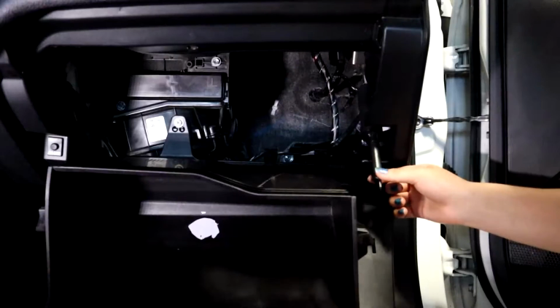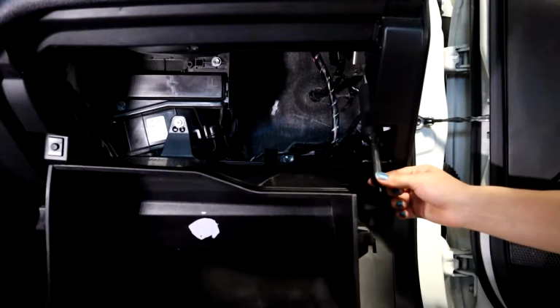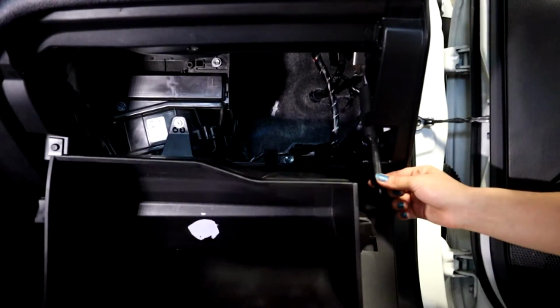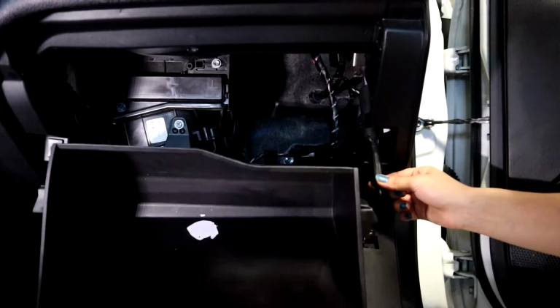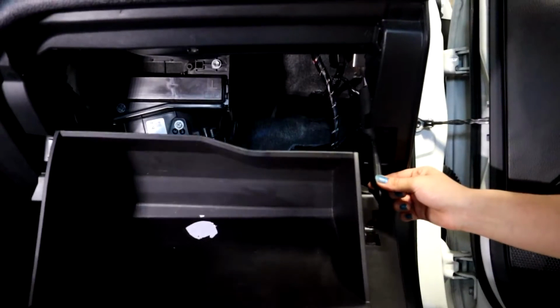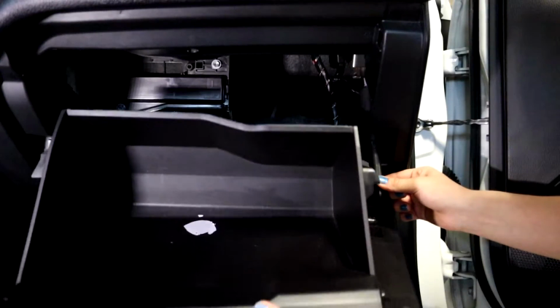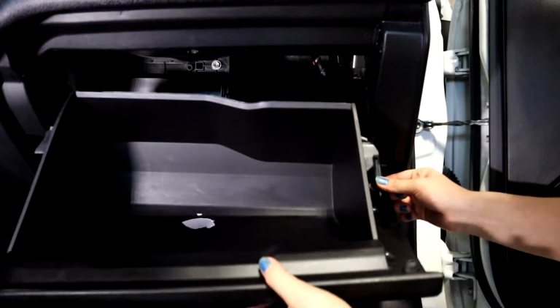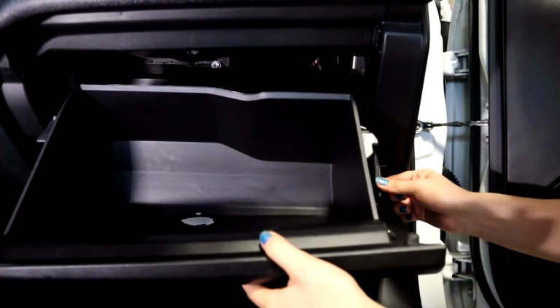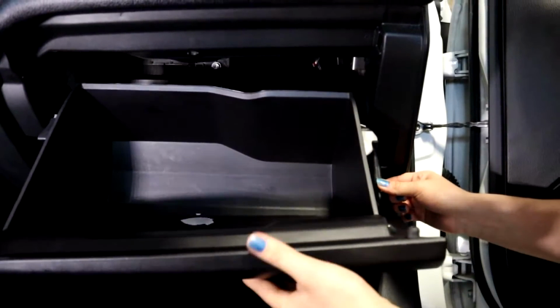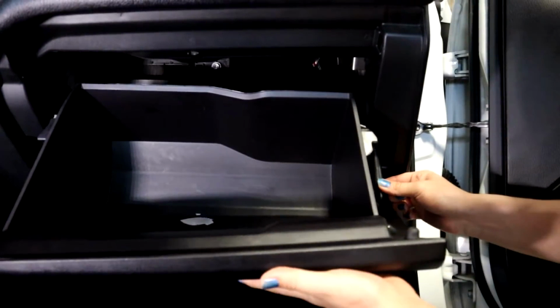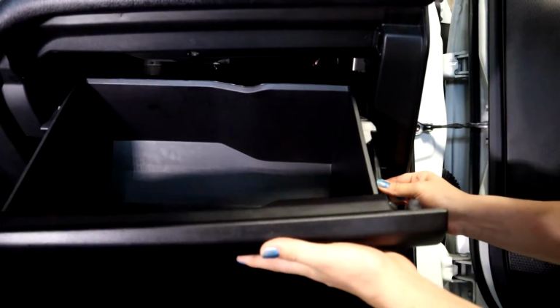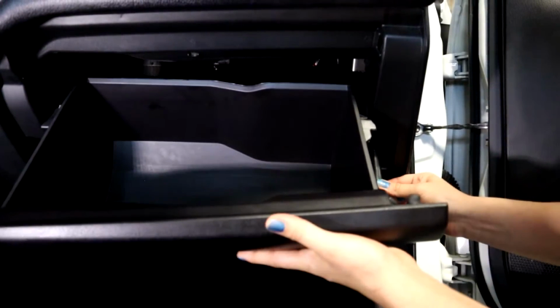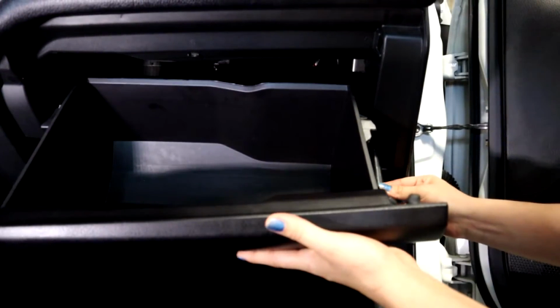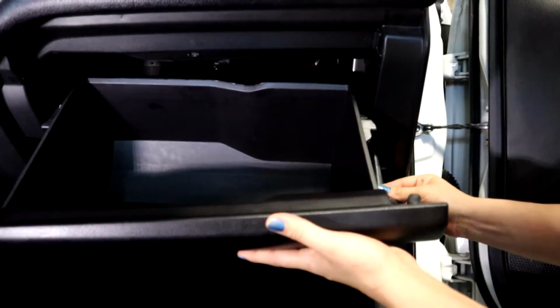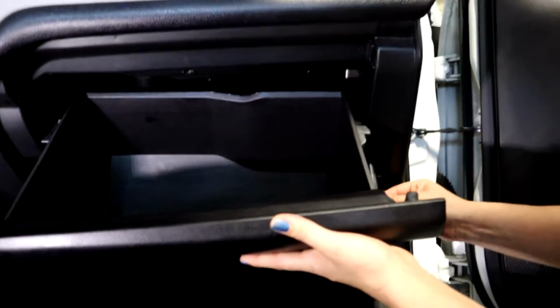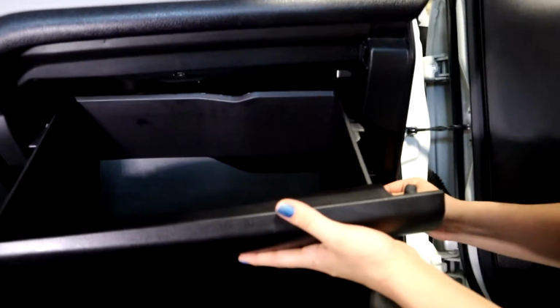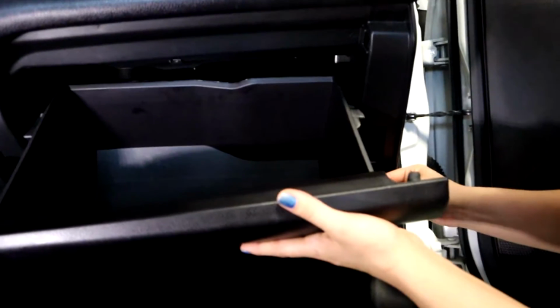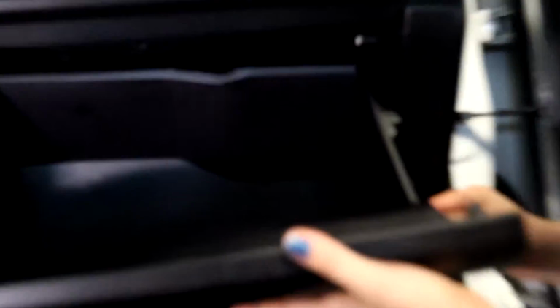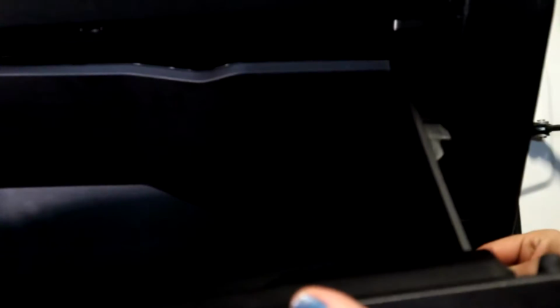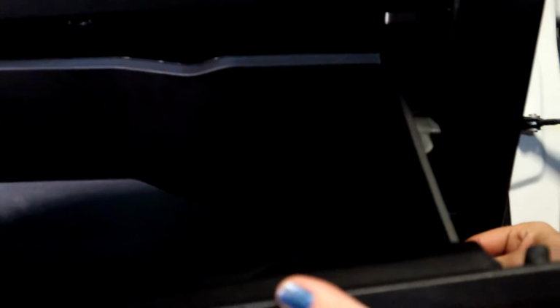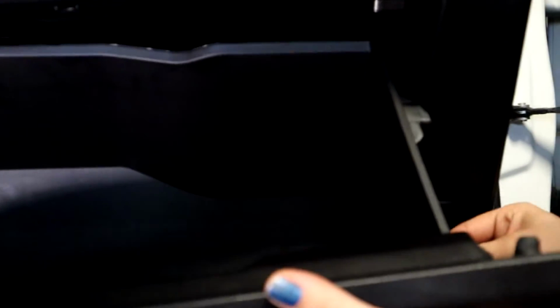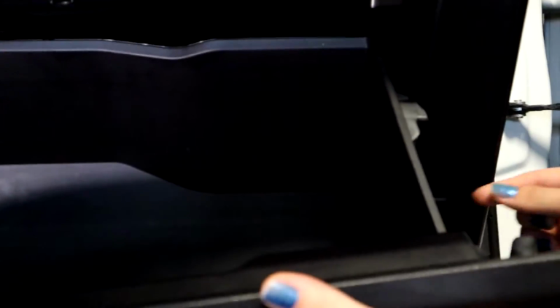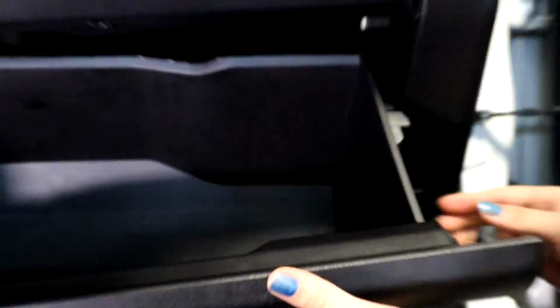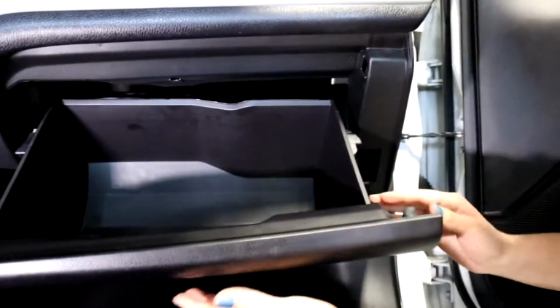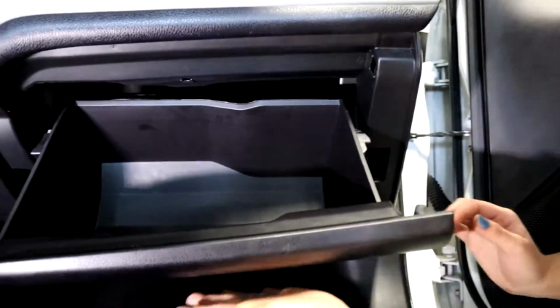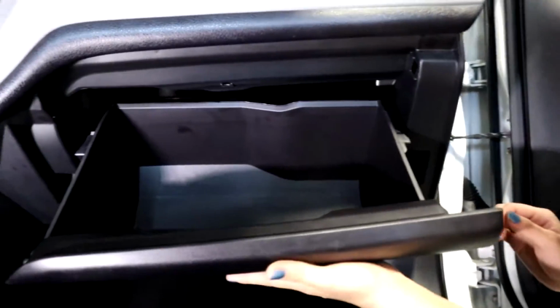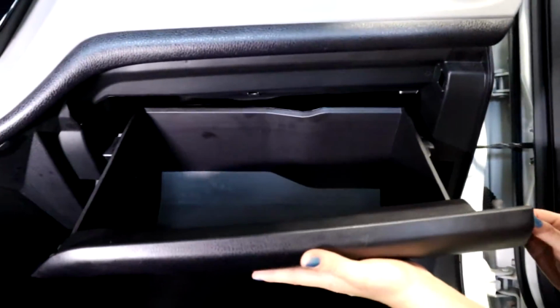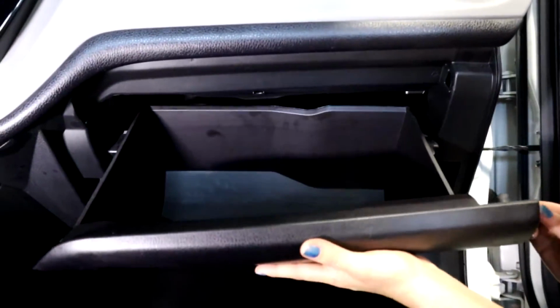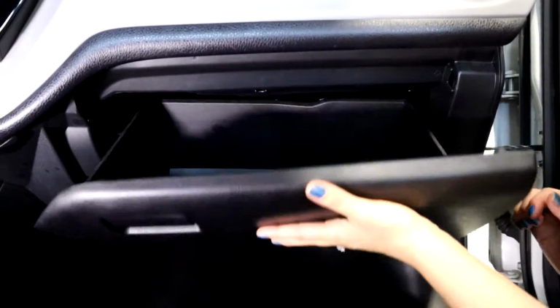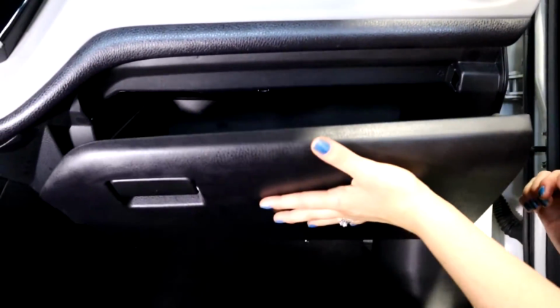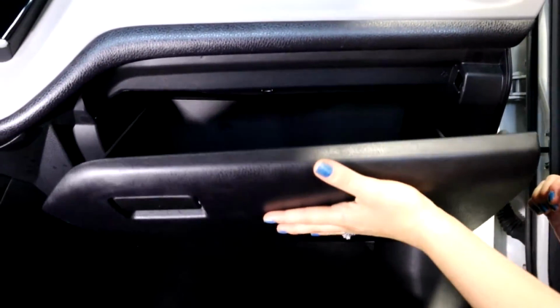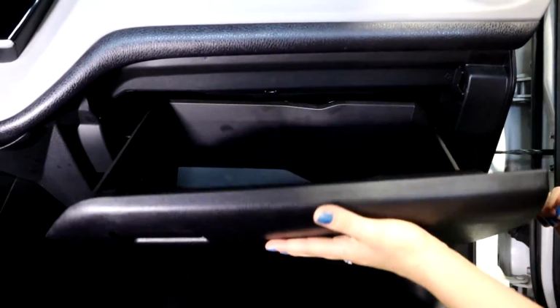In order to put your glove box back on, you're going to slide the pump mechanism back in and push your glove box up.